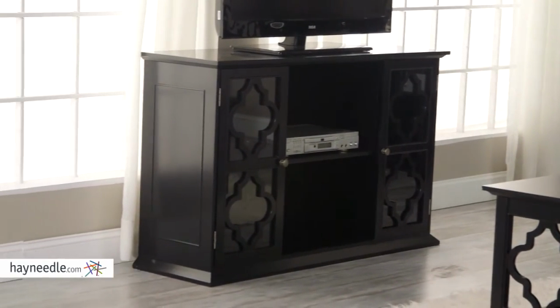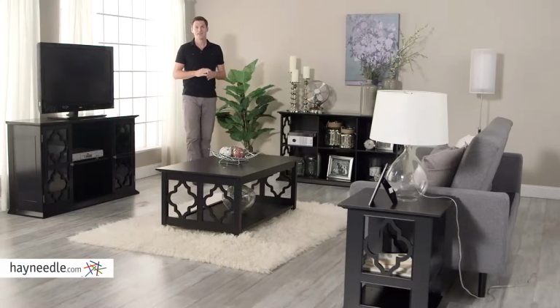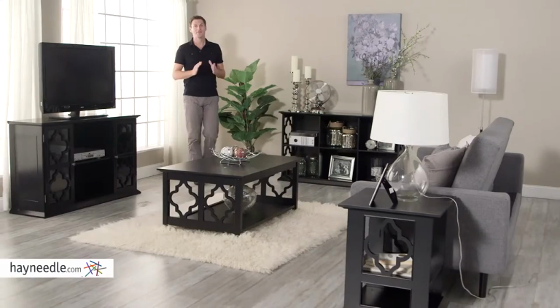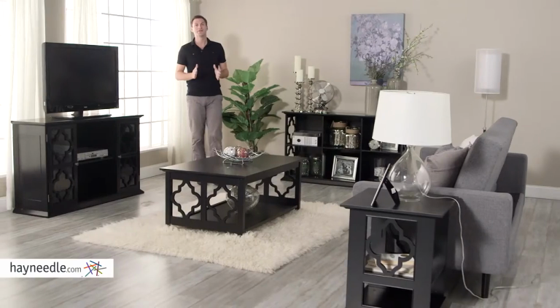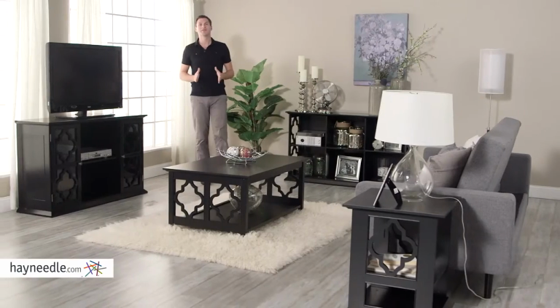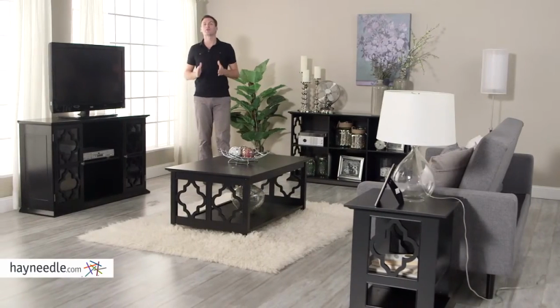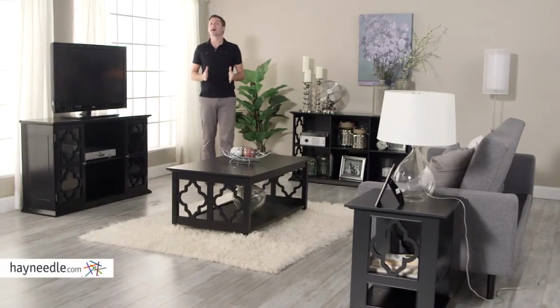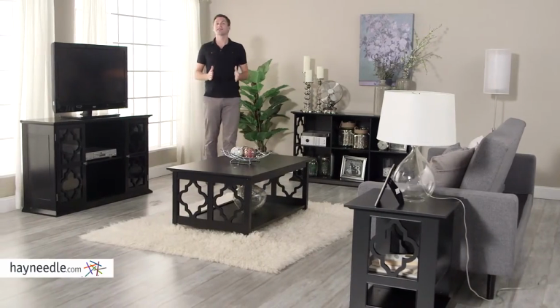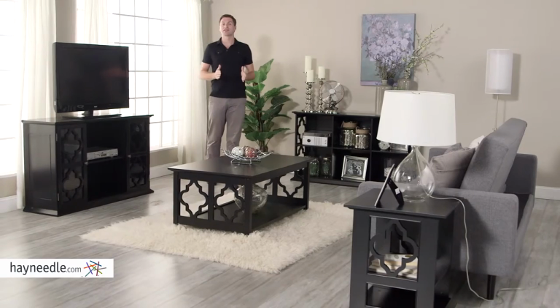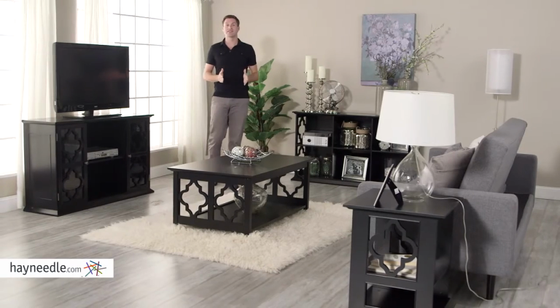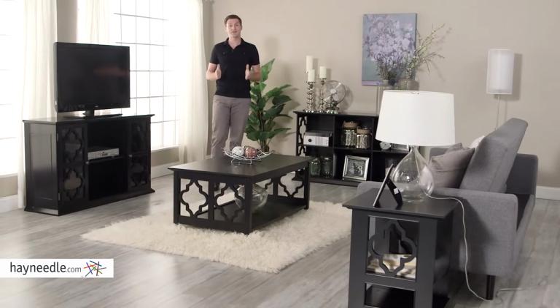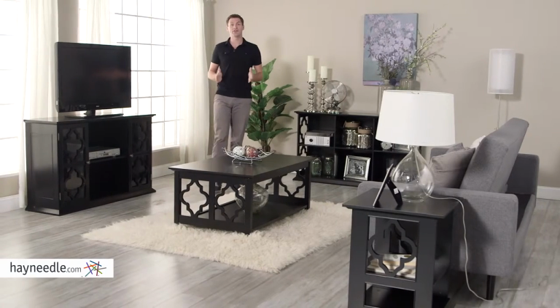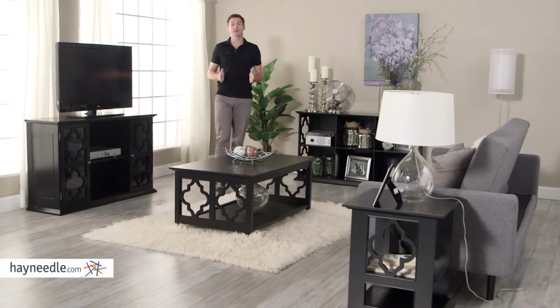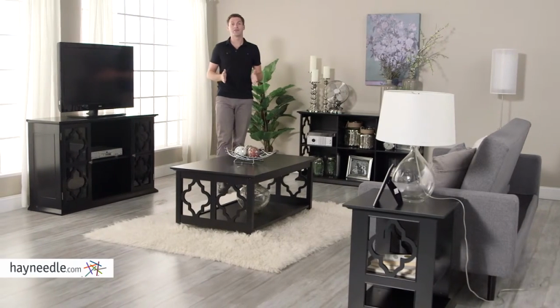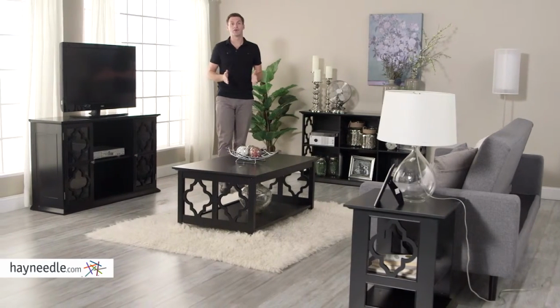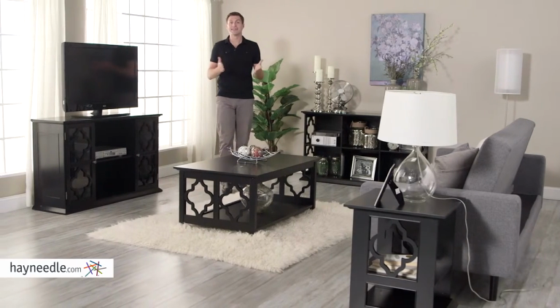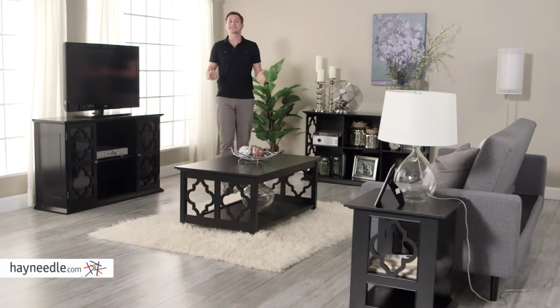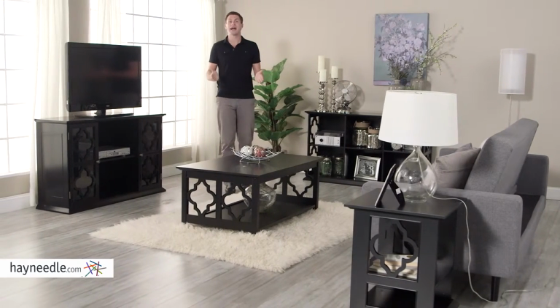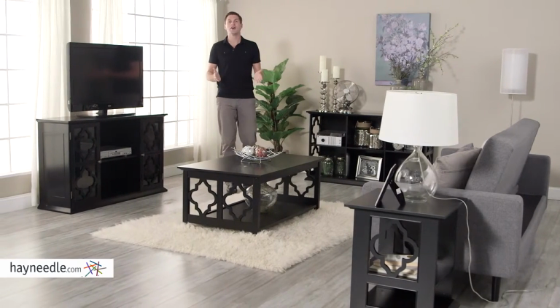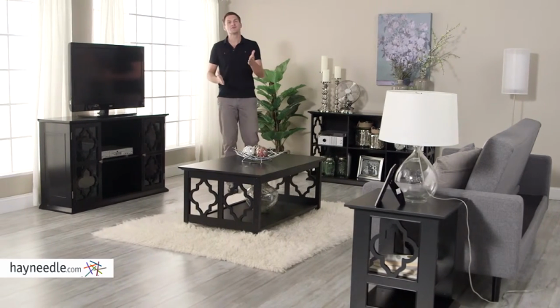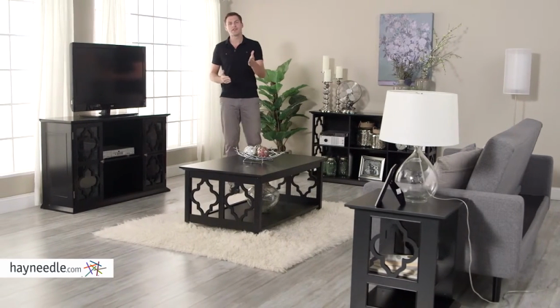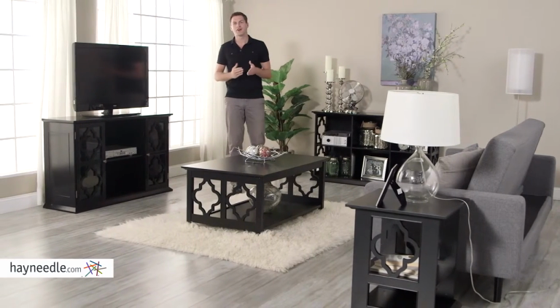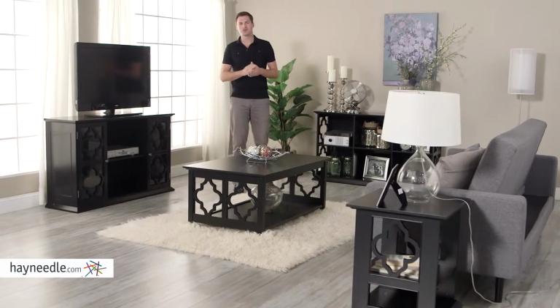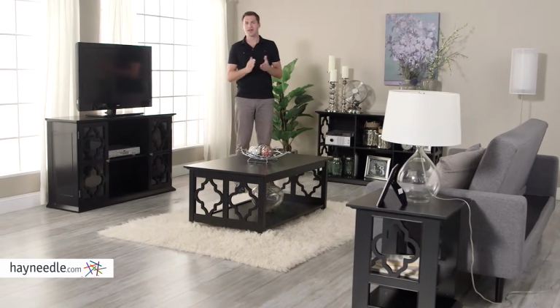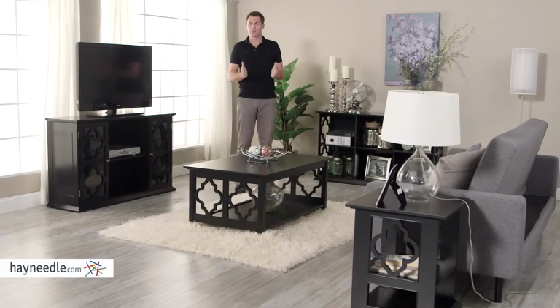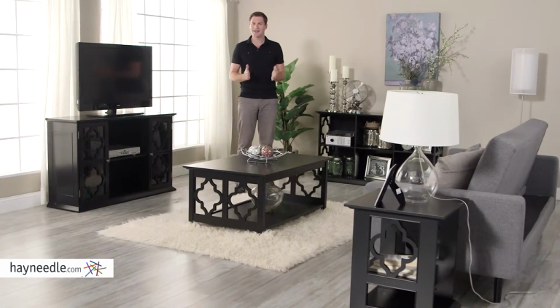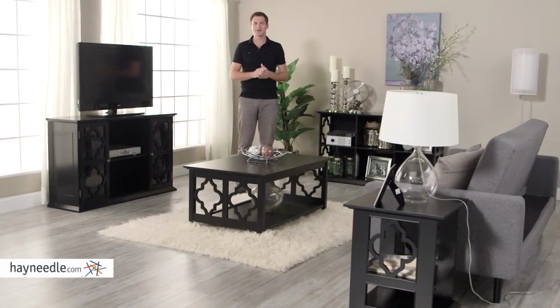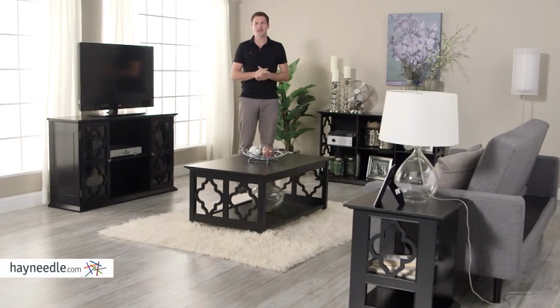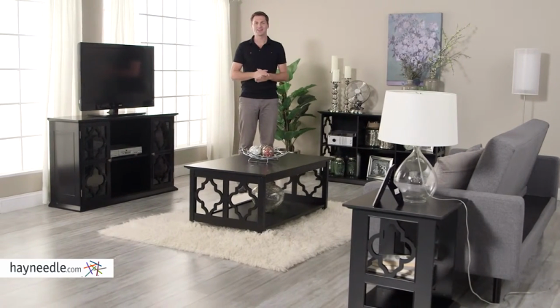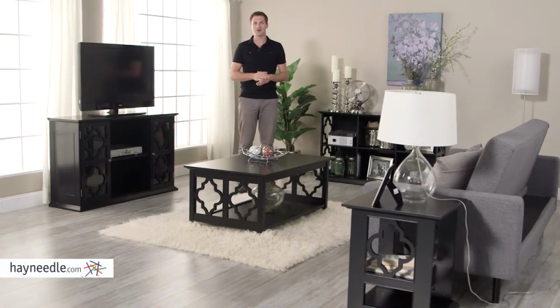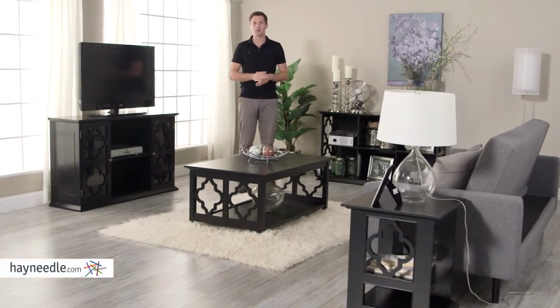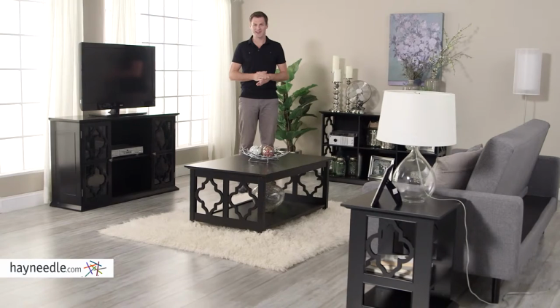The Bellum Living Renata Collection is everything you're looking for — in style, smartly functional, and ready to be utilized in your home today.